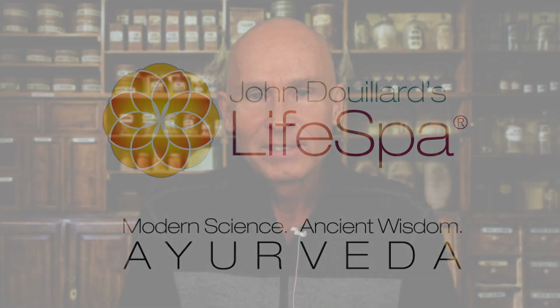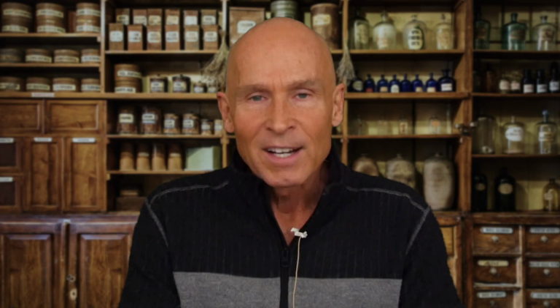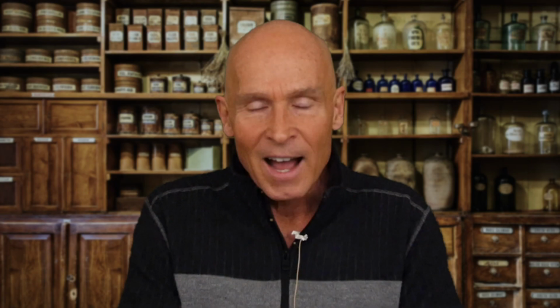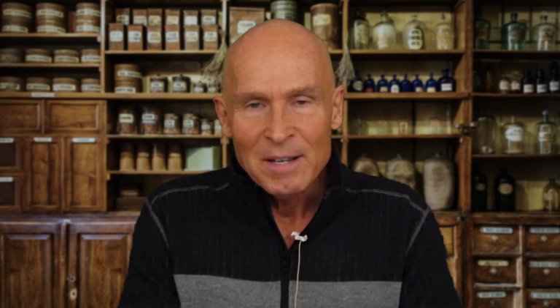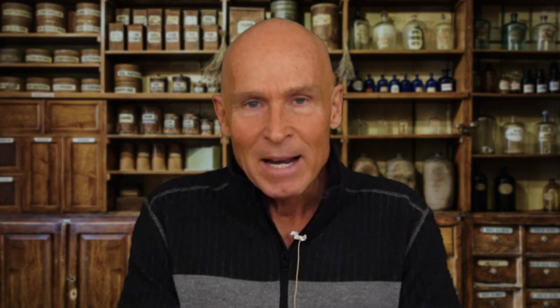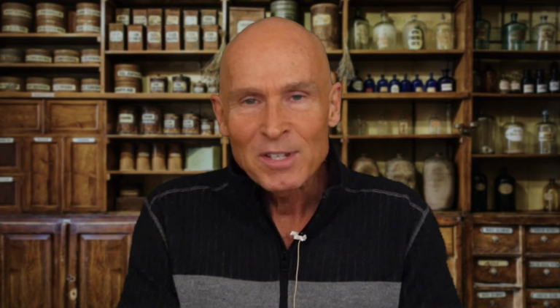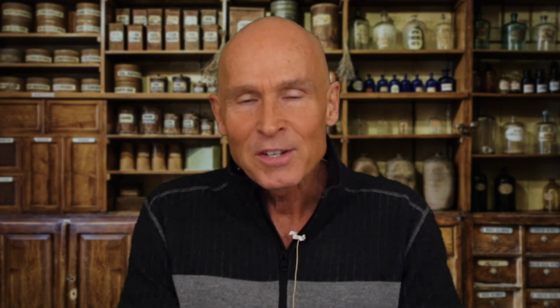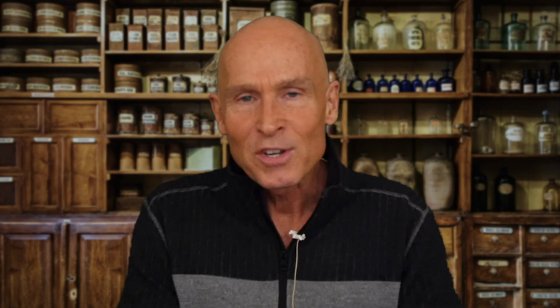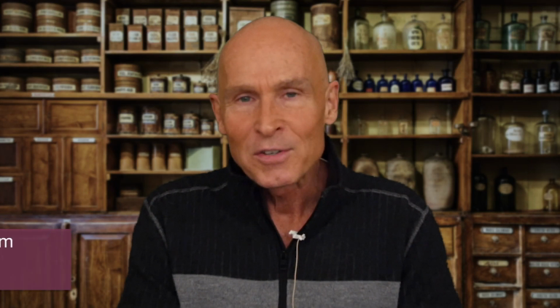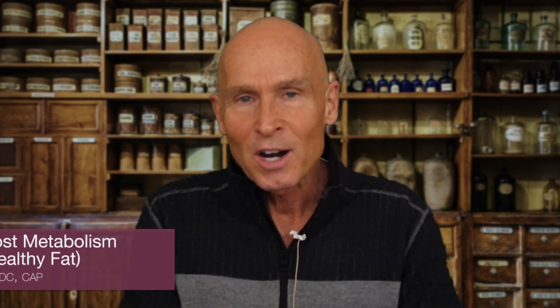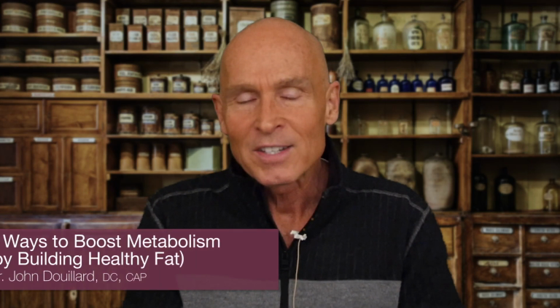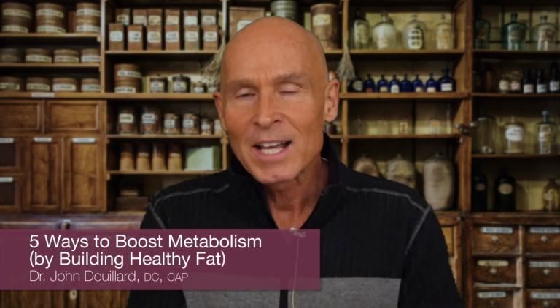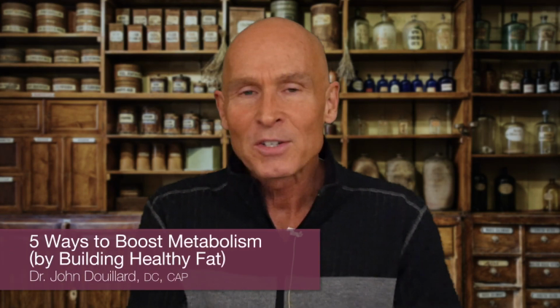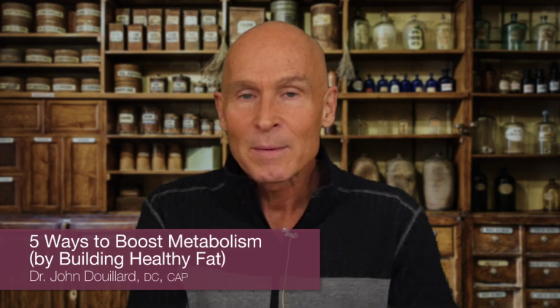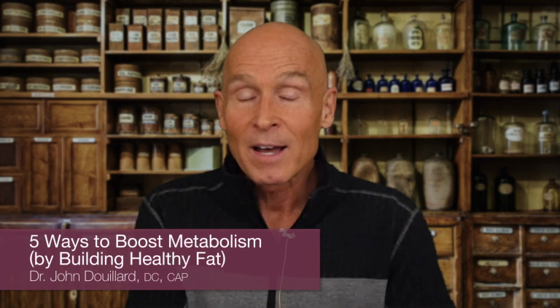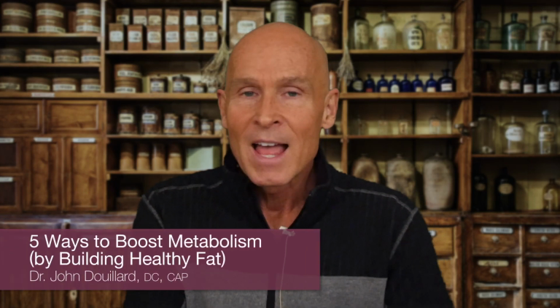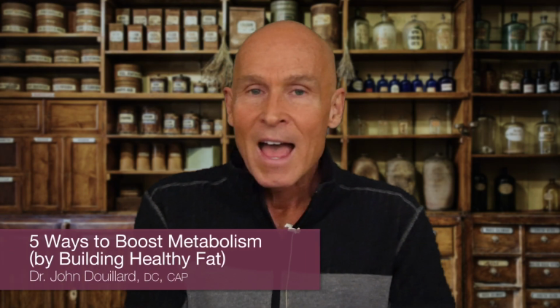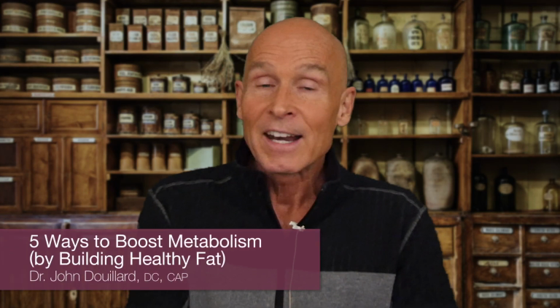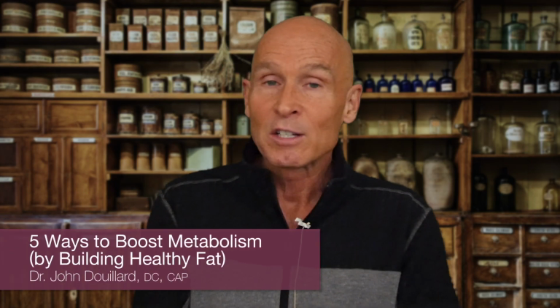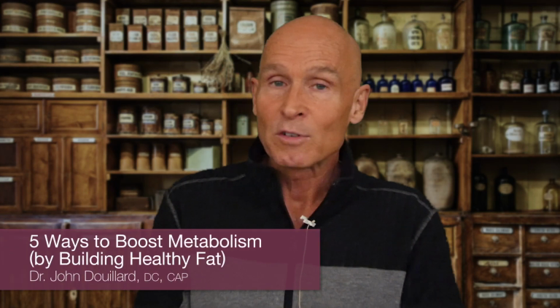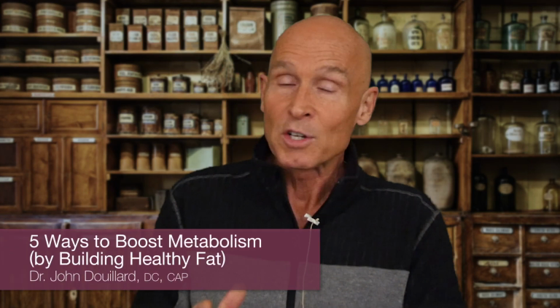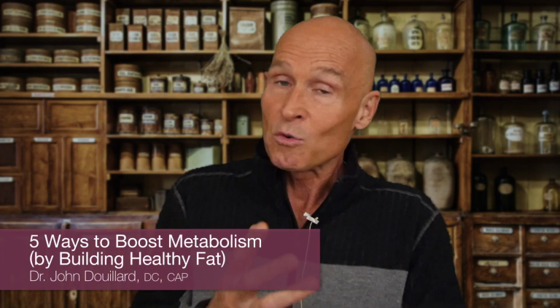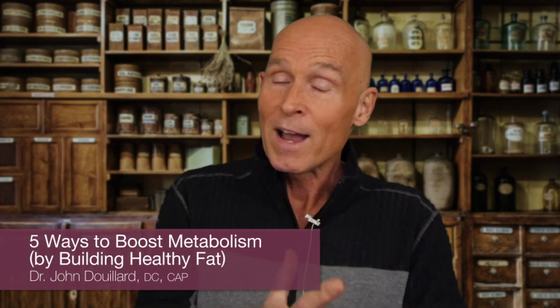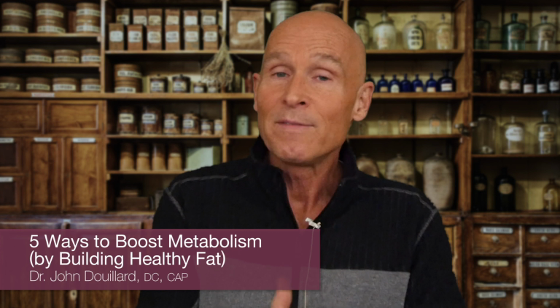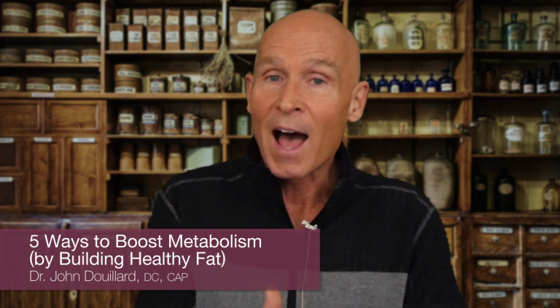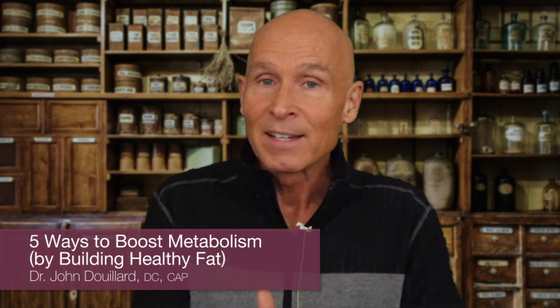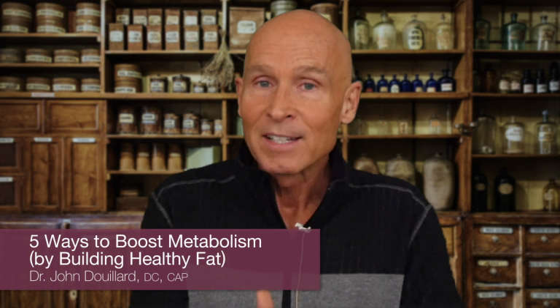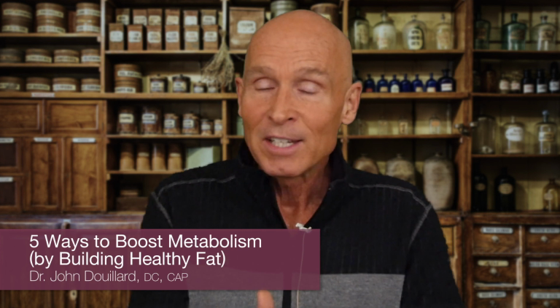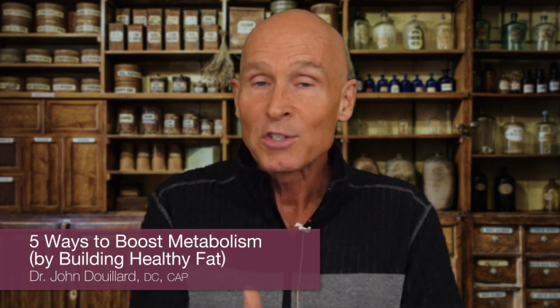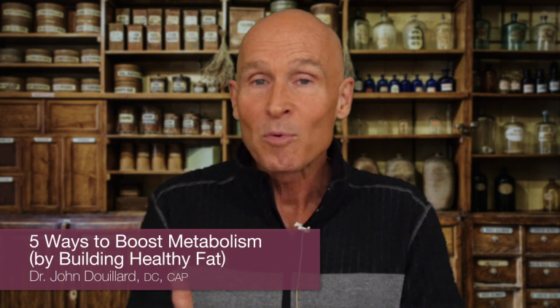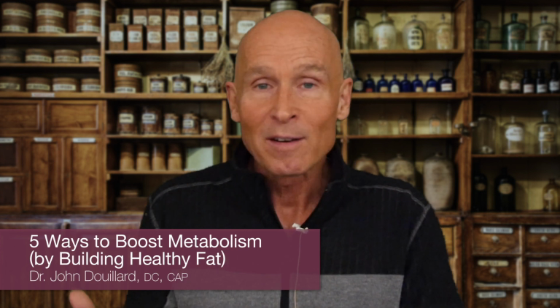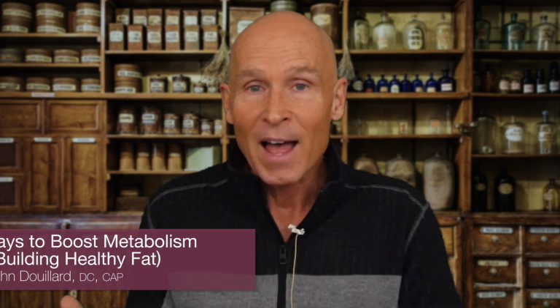Hi, my name is Dr. John DuYard and today I want to talk about how to convert your white fat into brown fat.